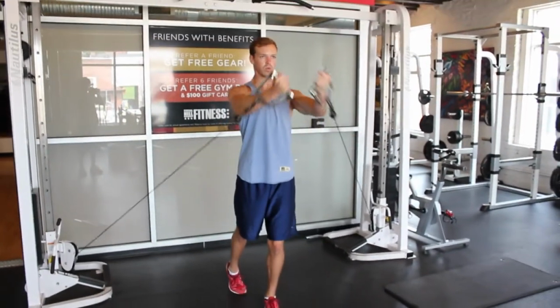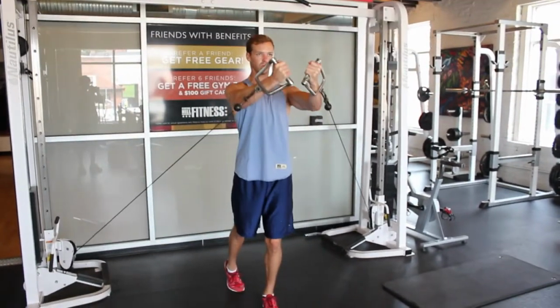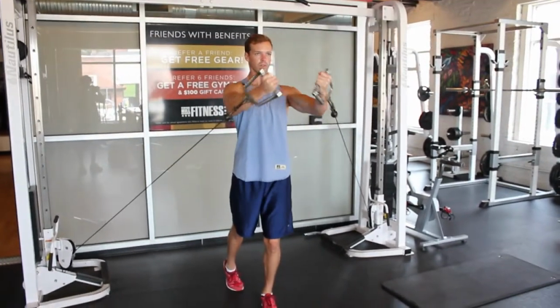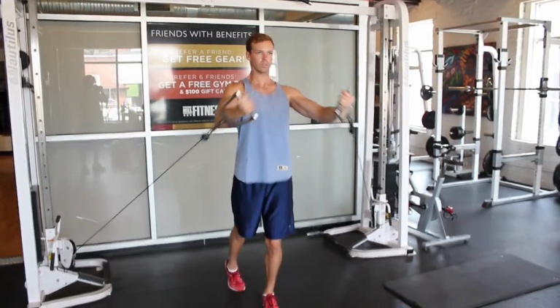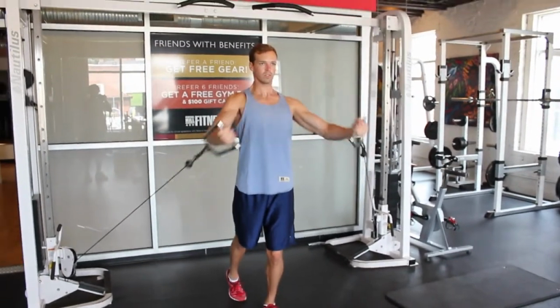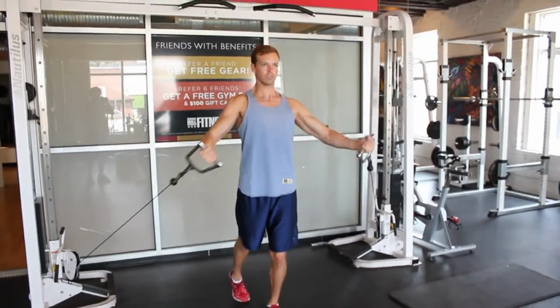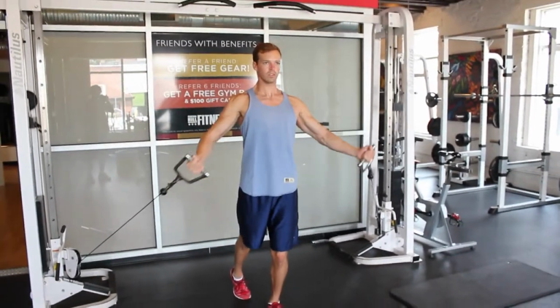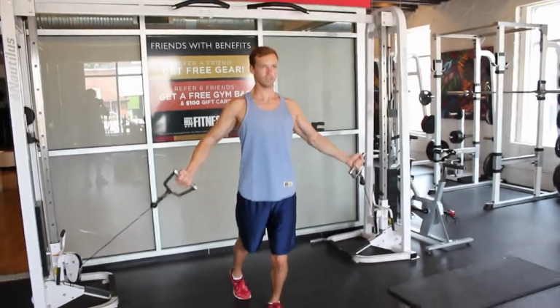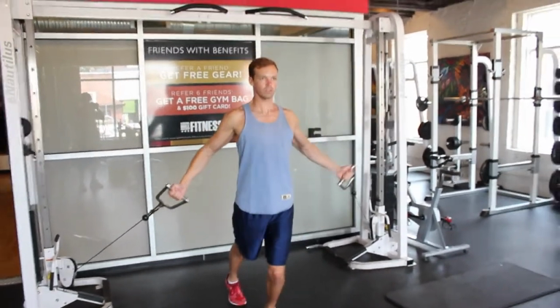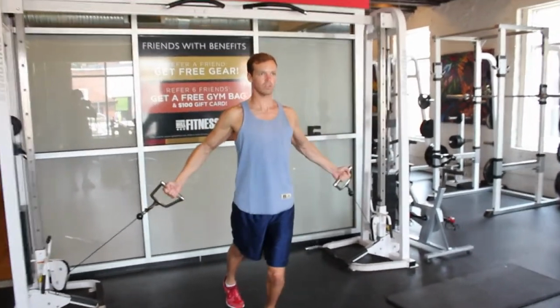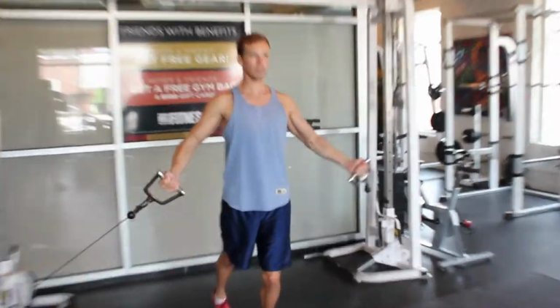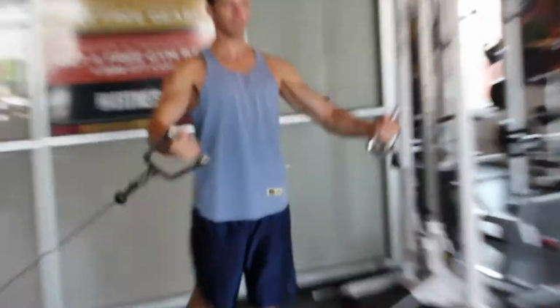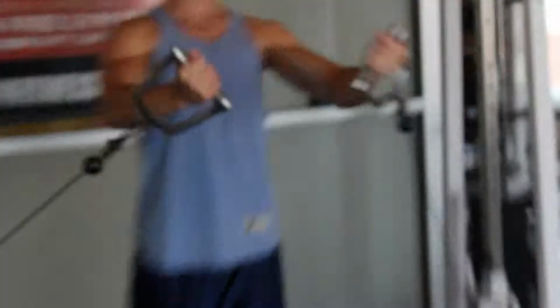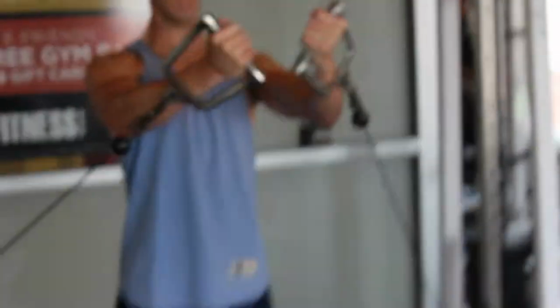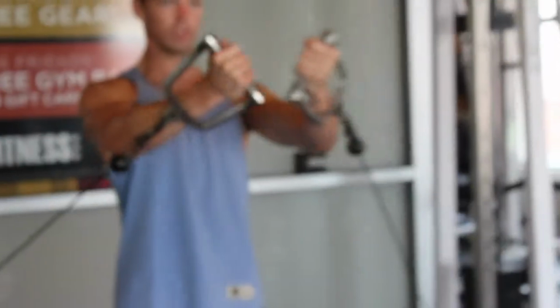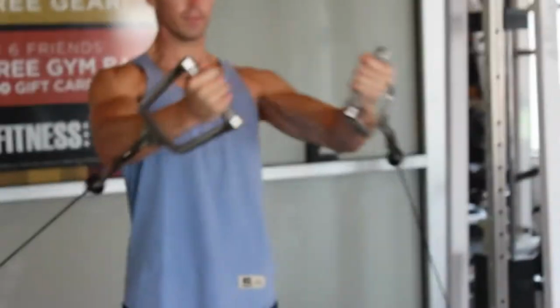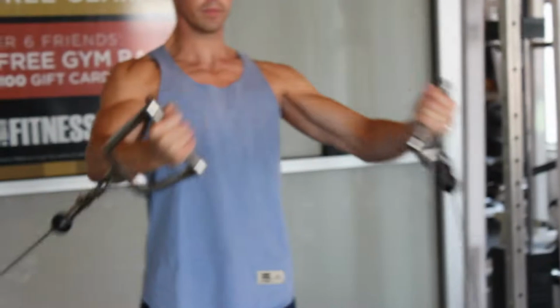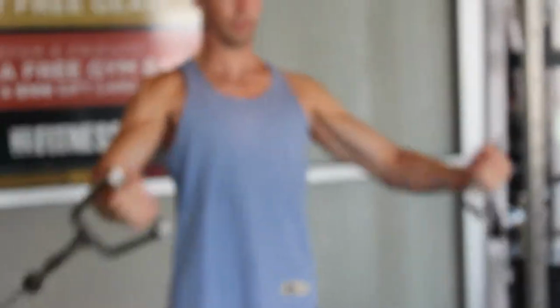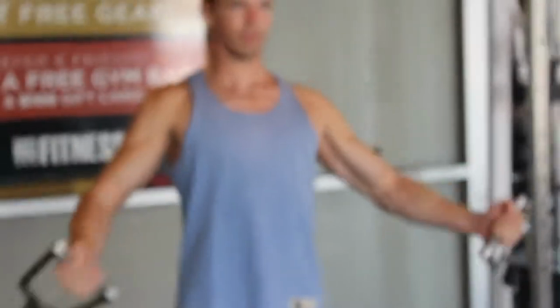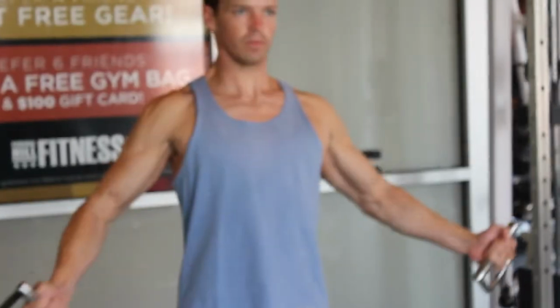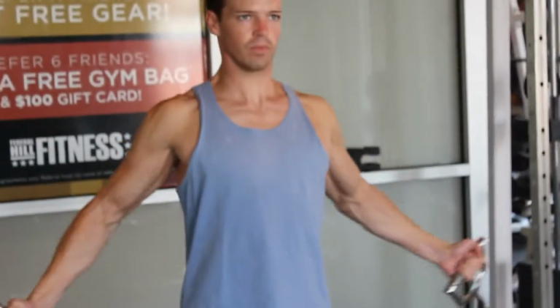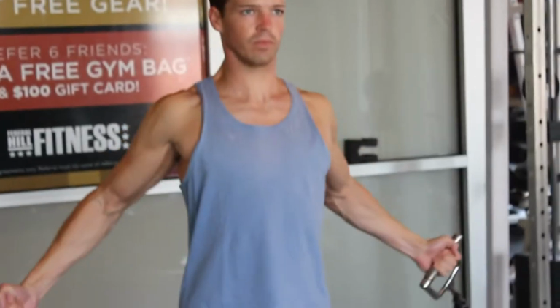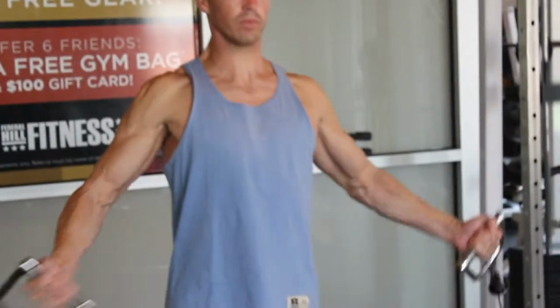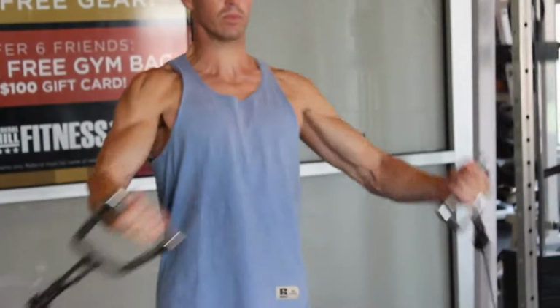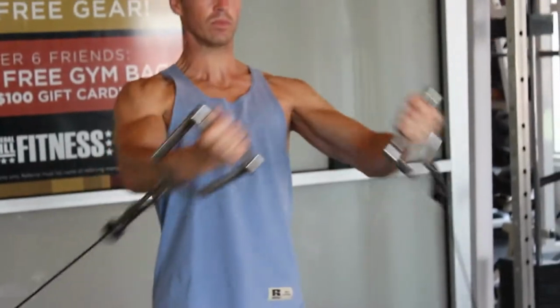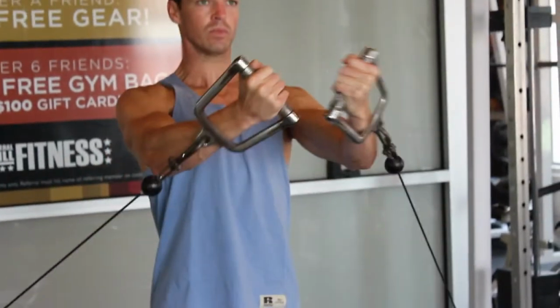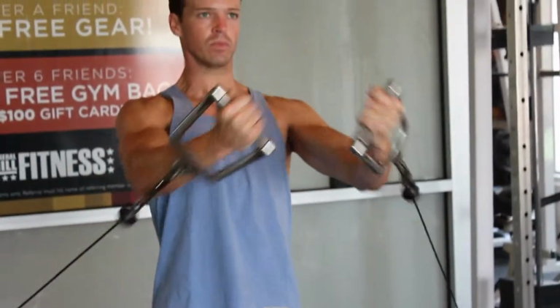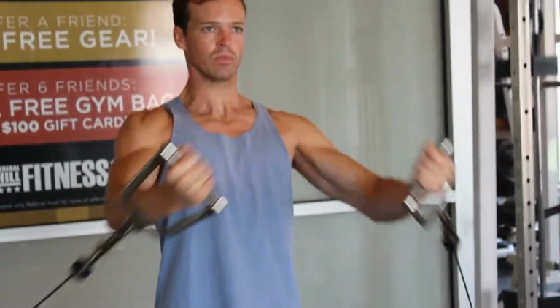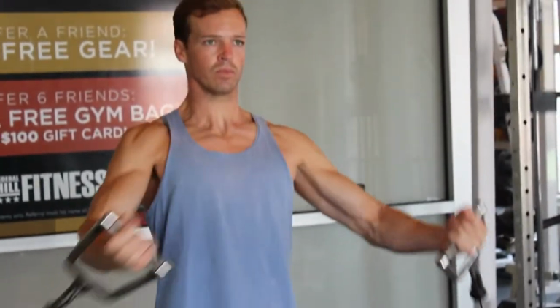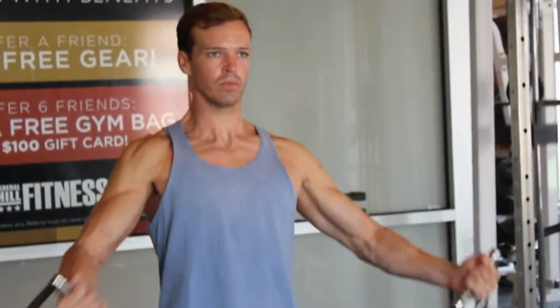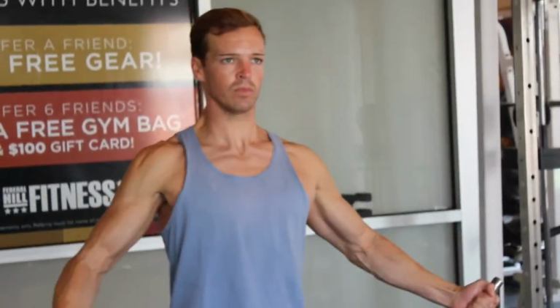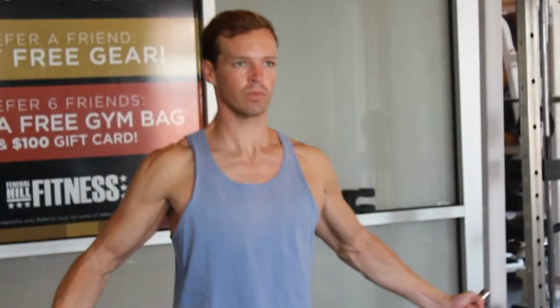So you're down, and you come all the way back up and squeeze. Down, back up and squeeze.